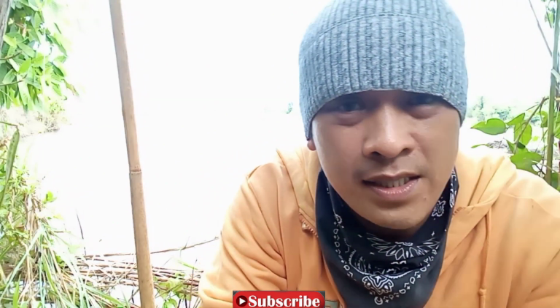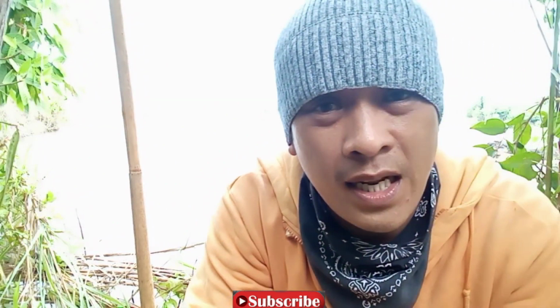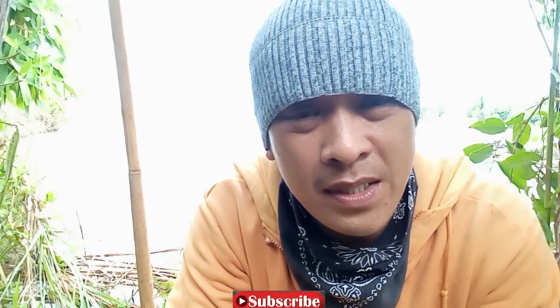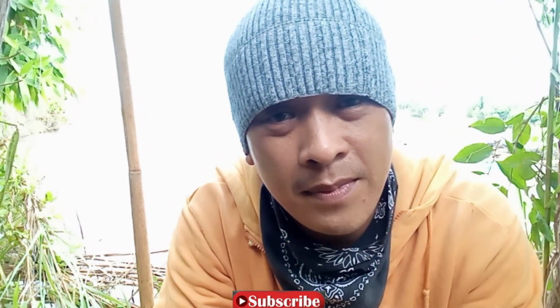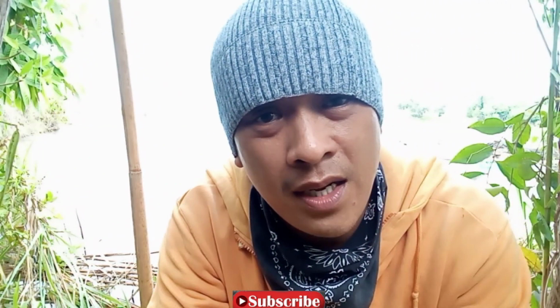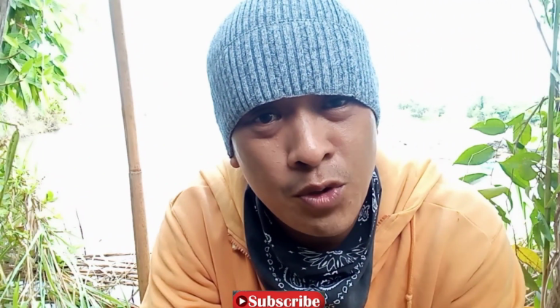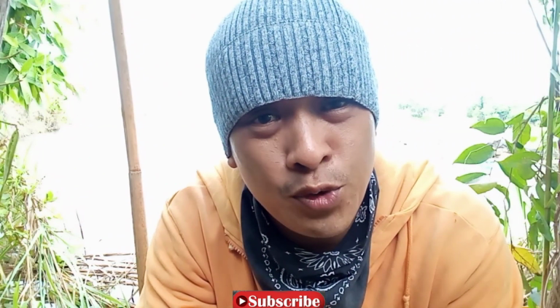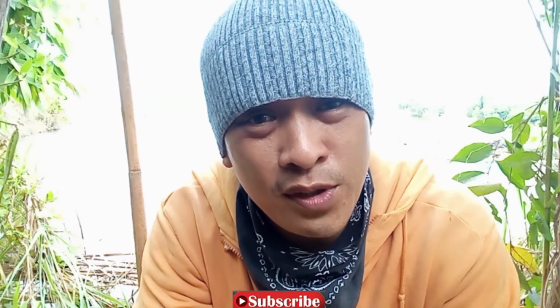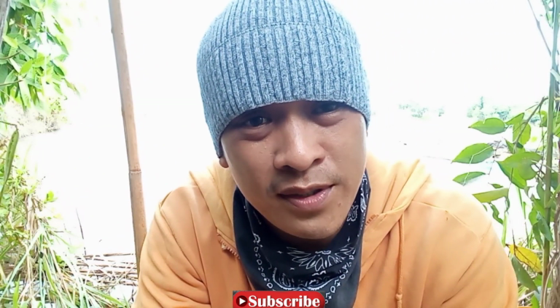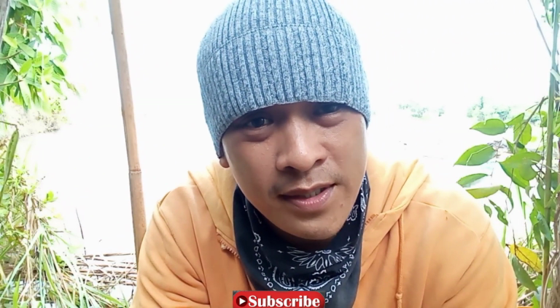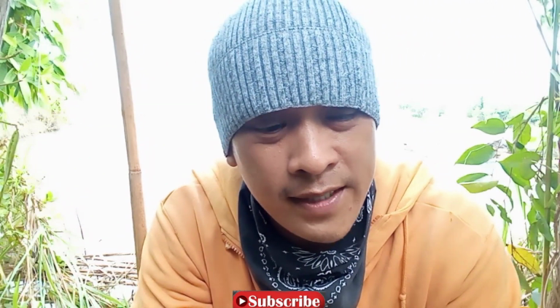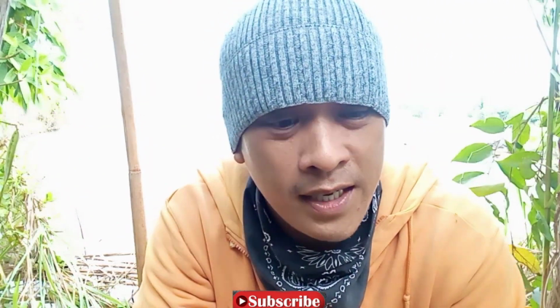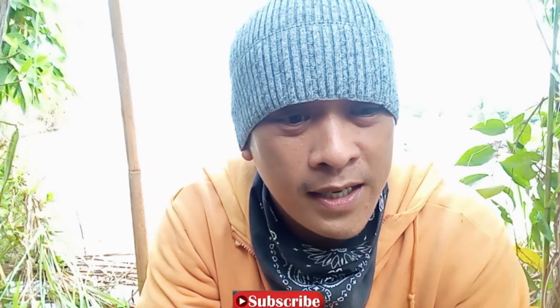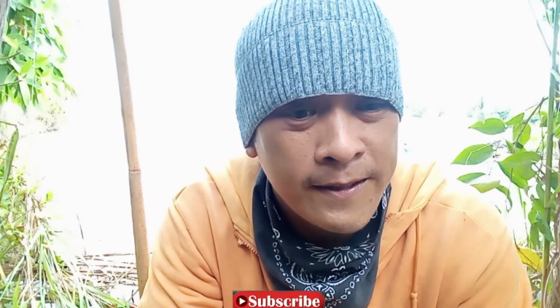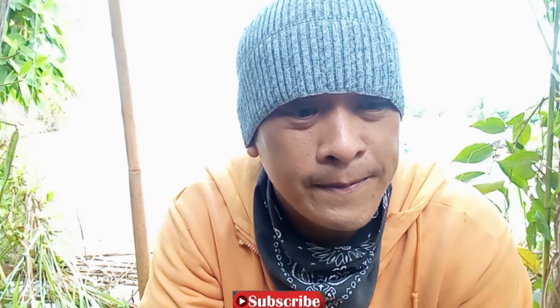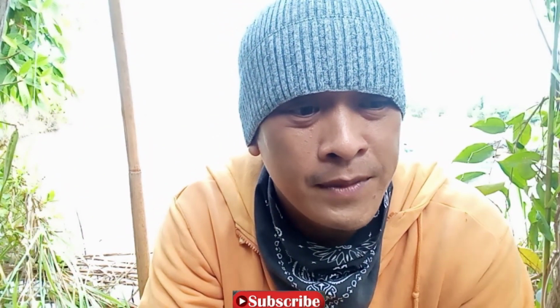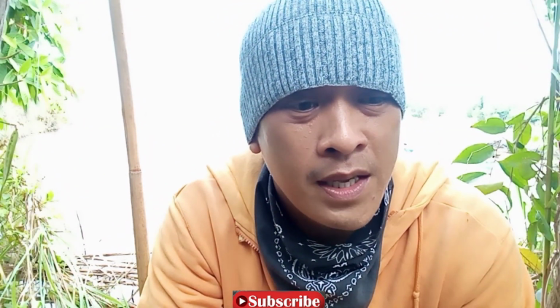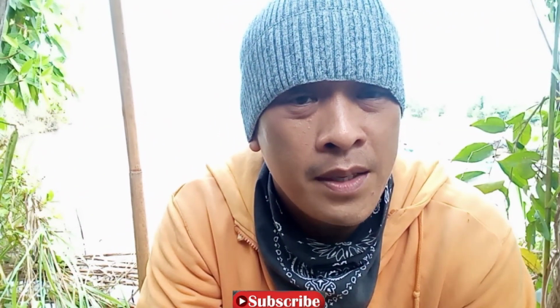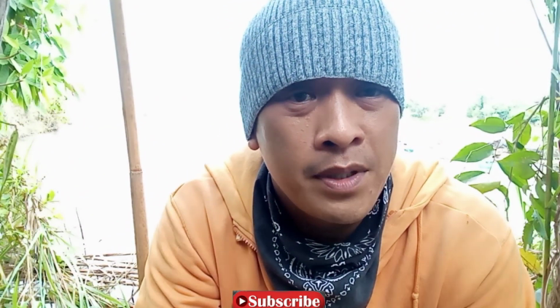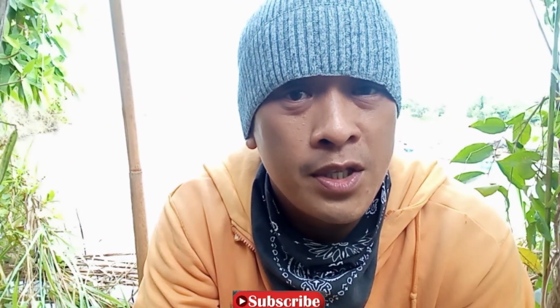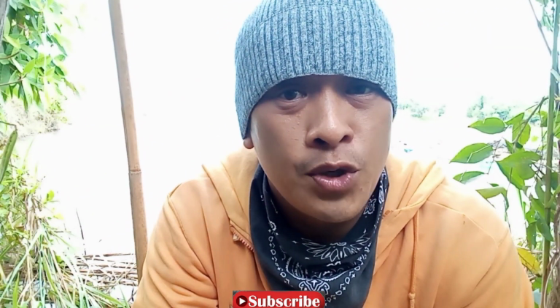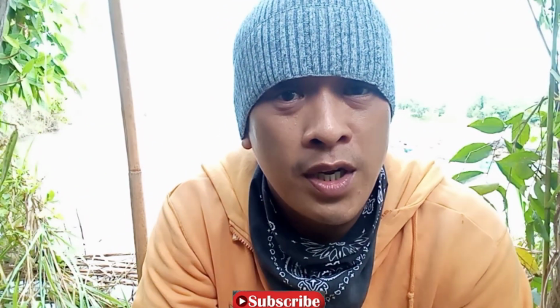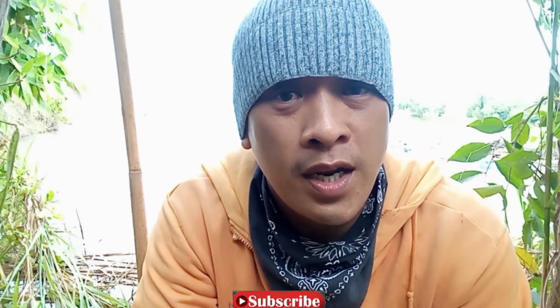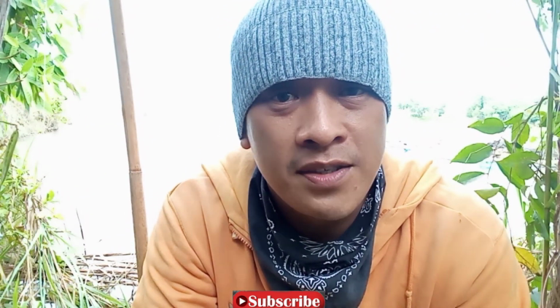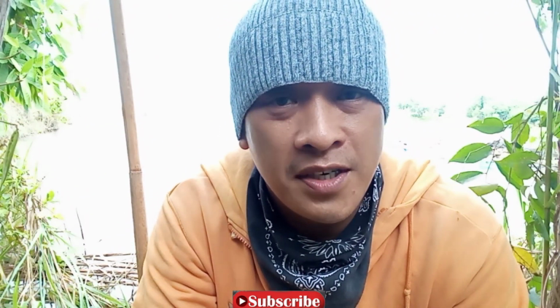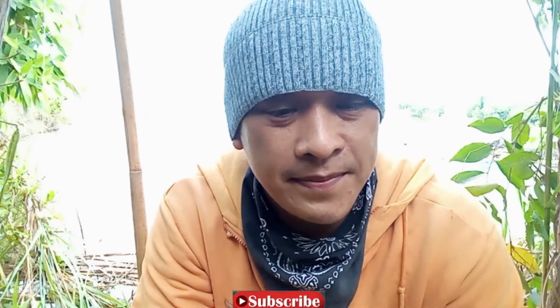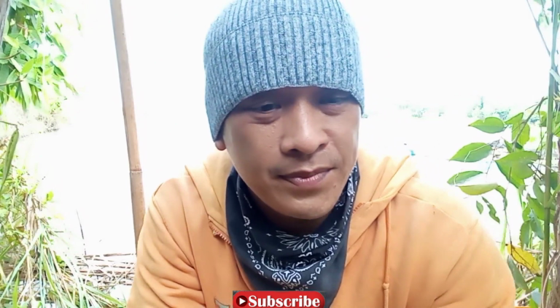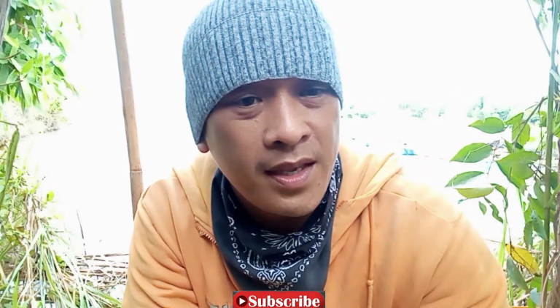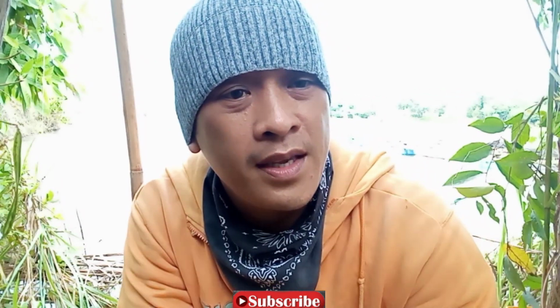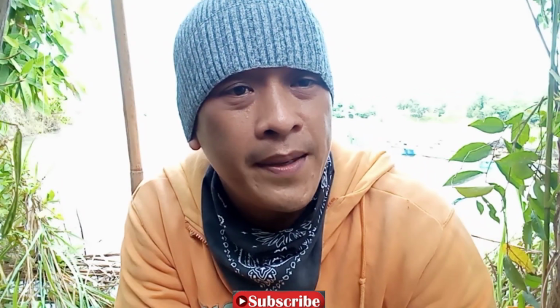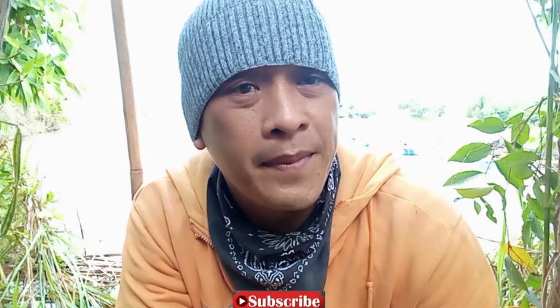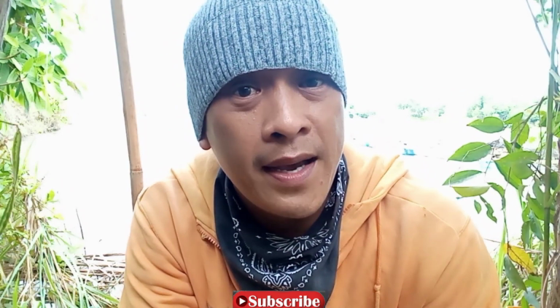Salamat sa mga nanonood. Sana bigyan nyo ako ng like dyan. Bye!